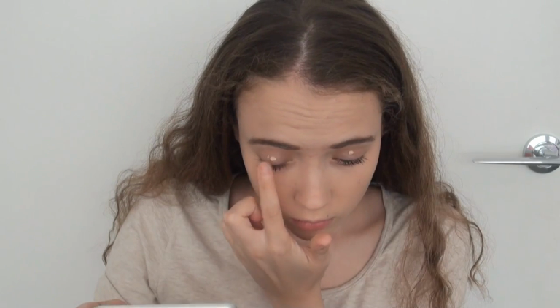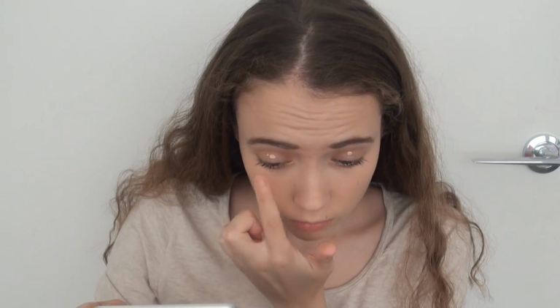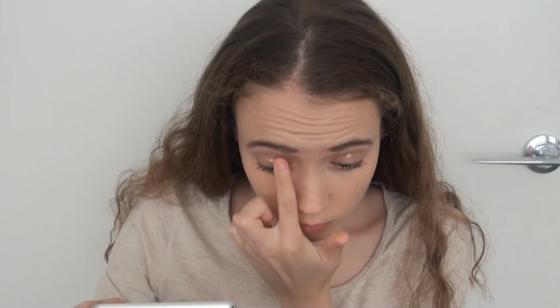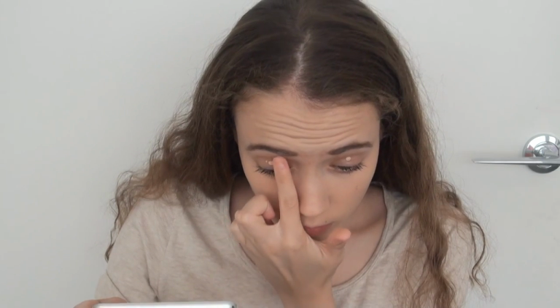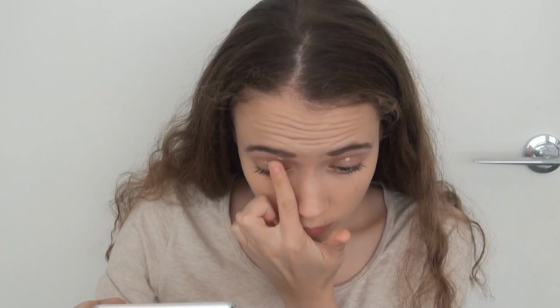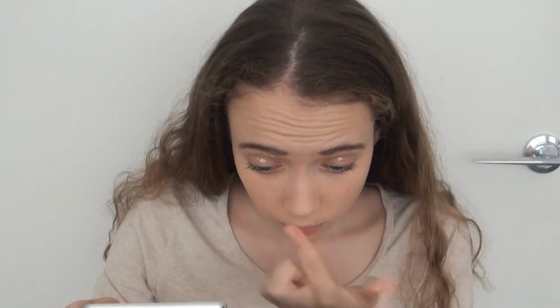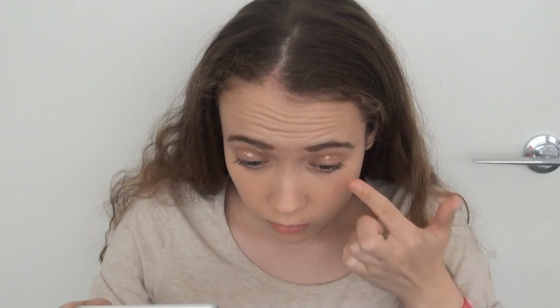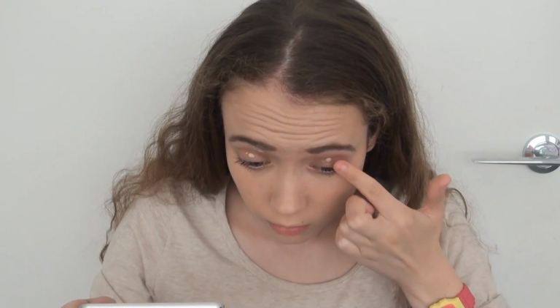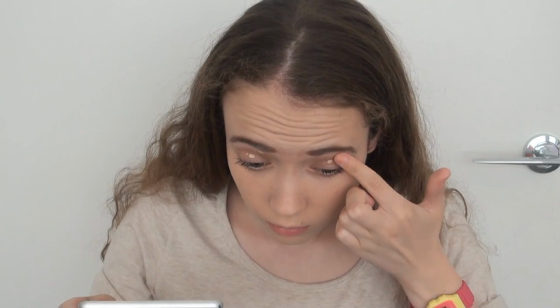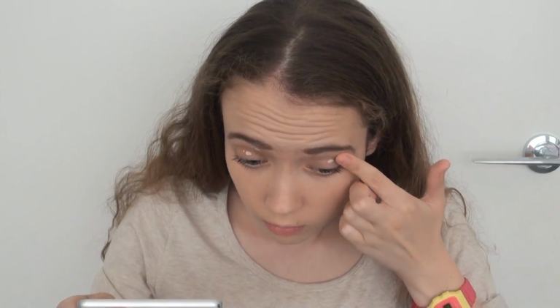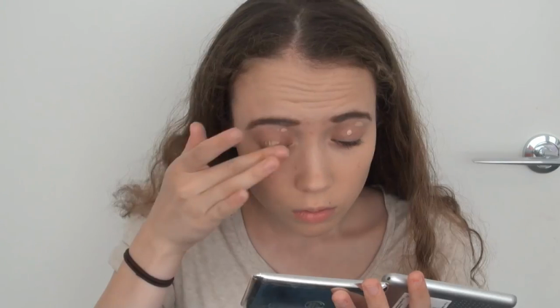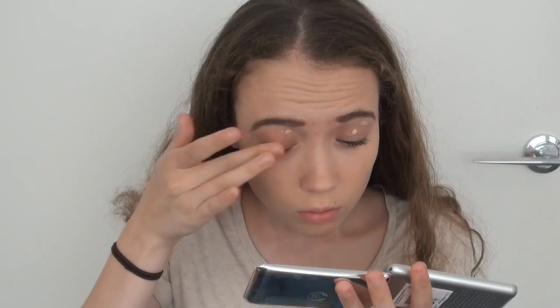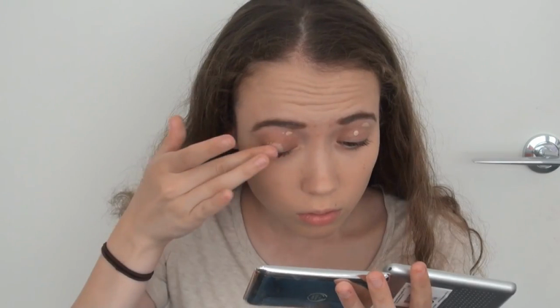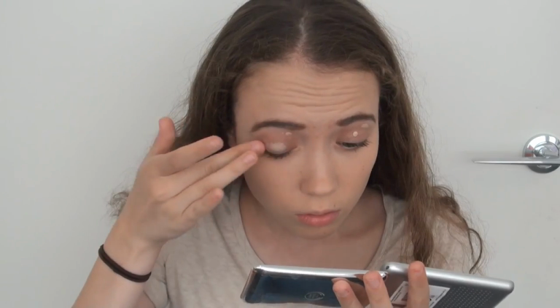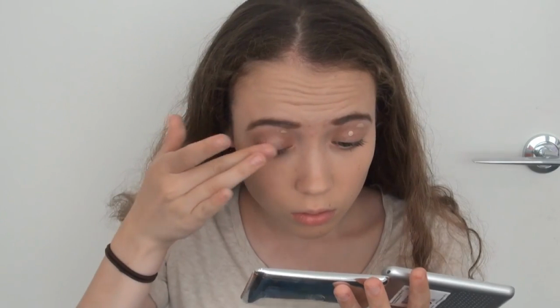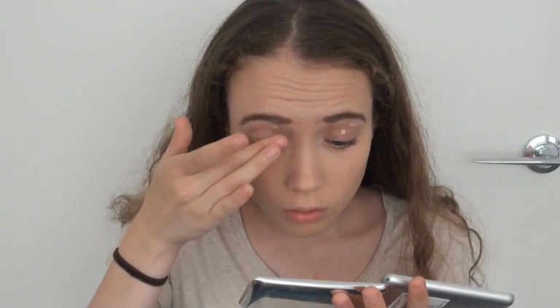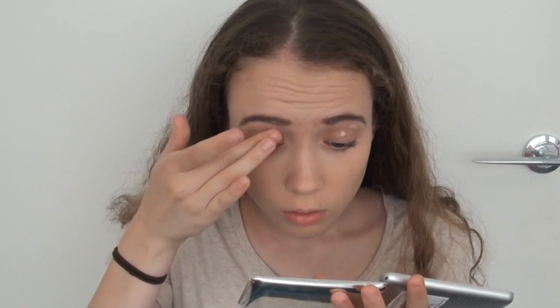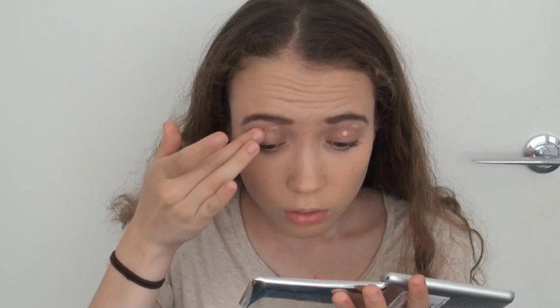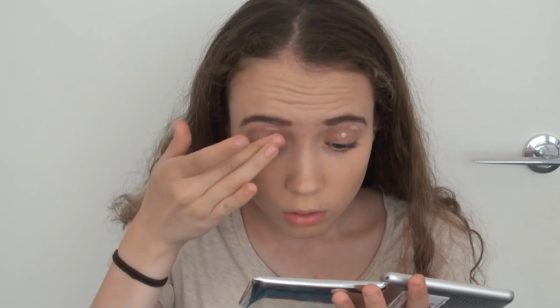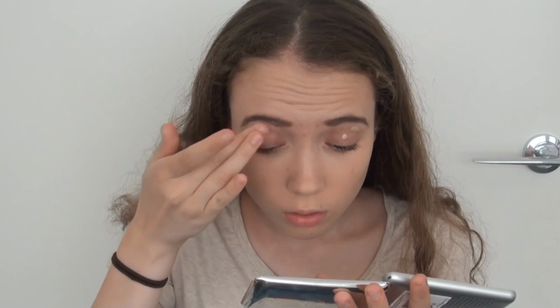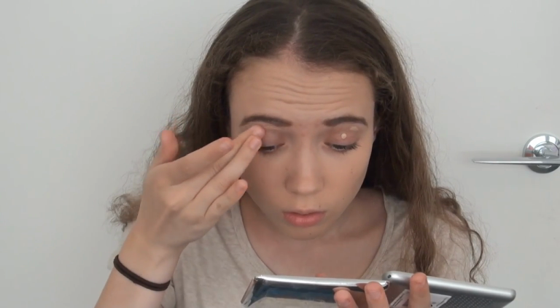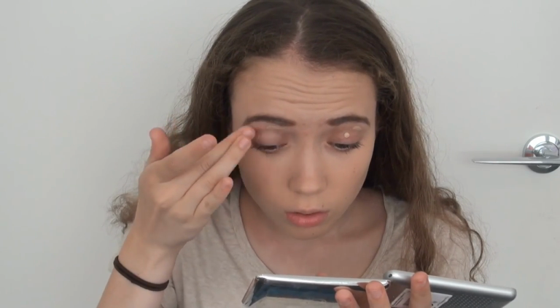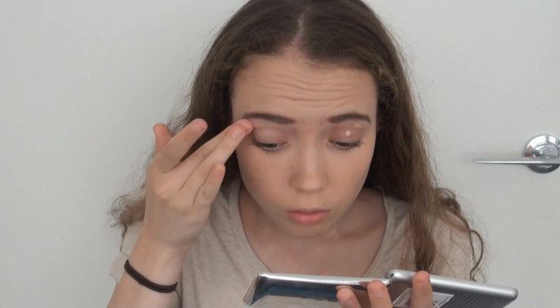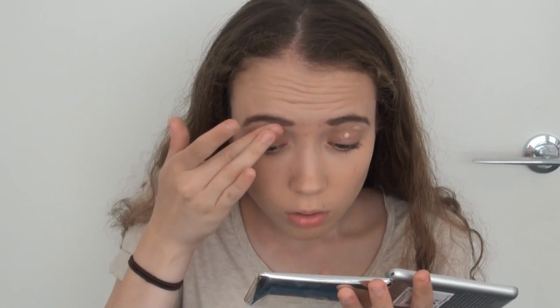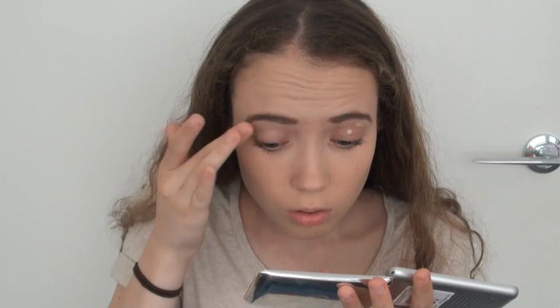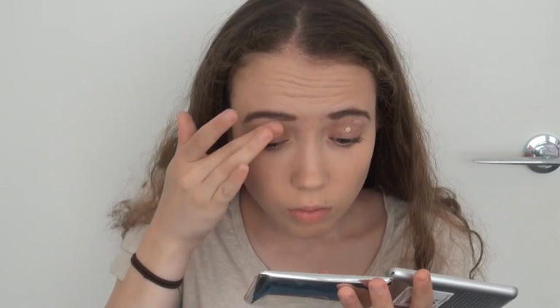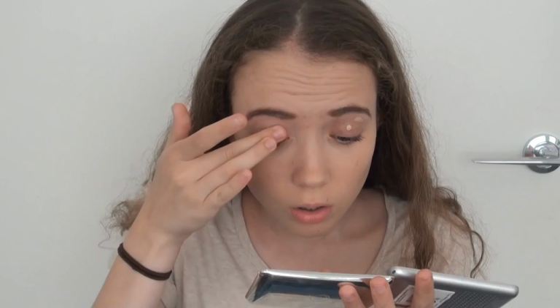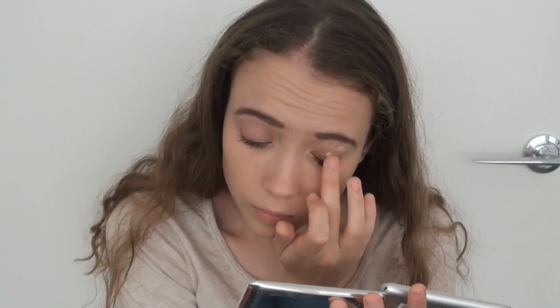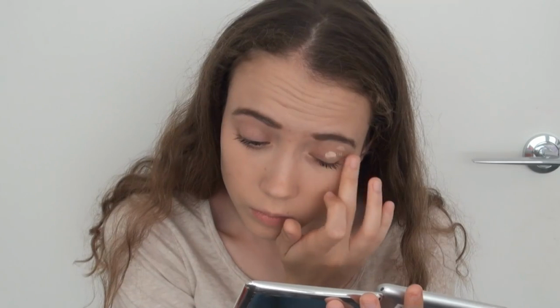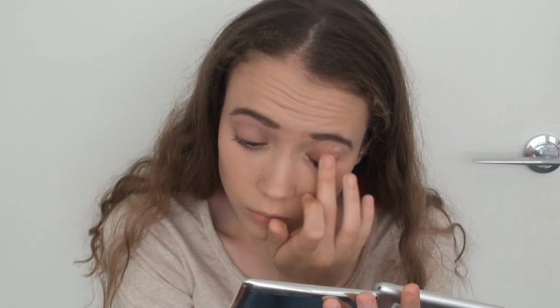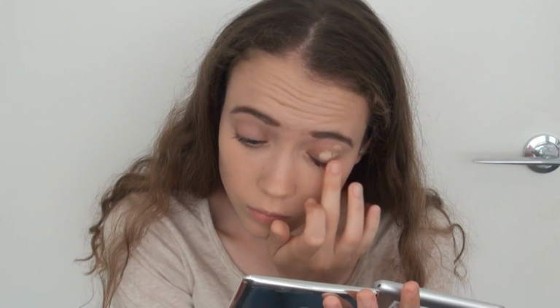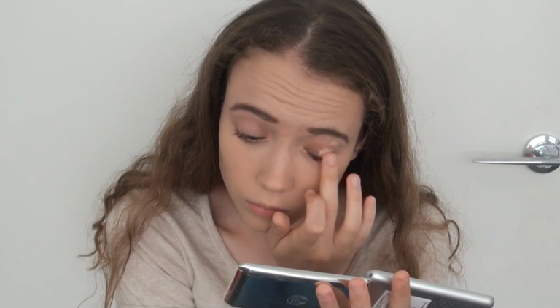Then I primed my eyes, prepping them for eyeshadow to make sure that my eyeshadow would last all night, stay, and not crease.